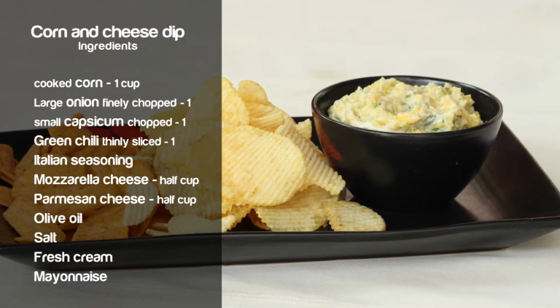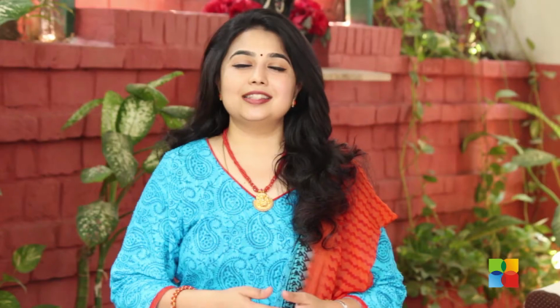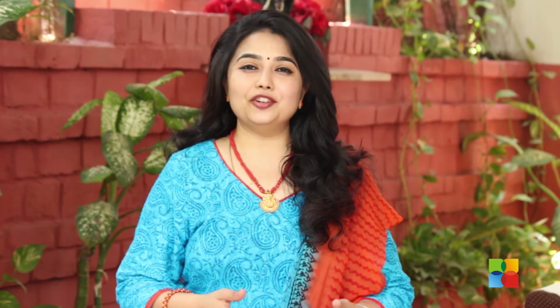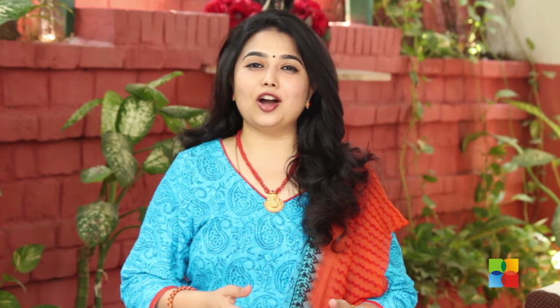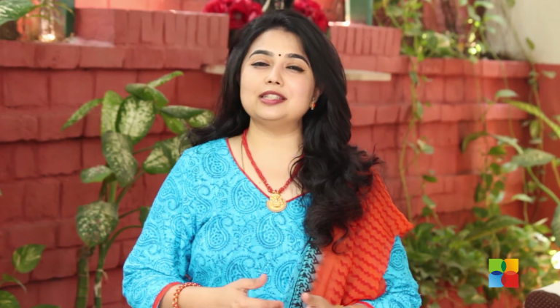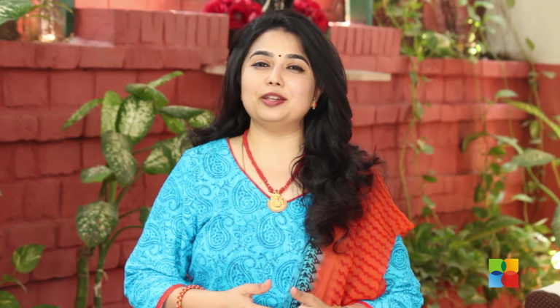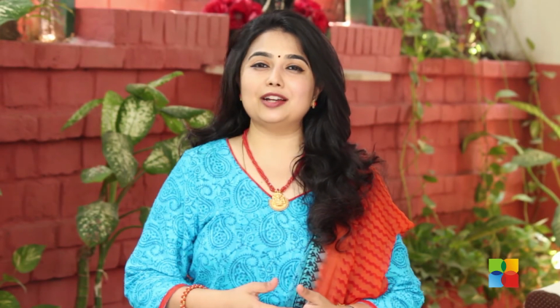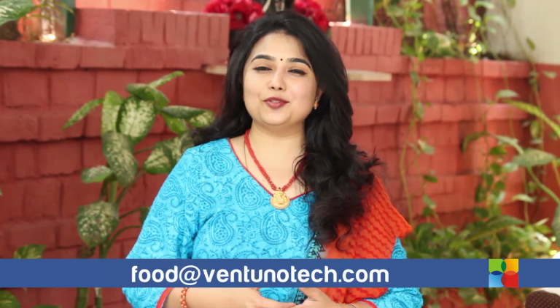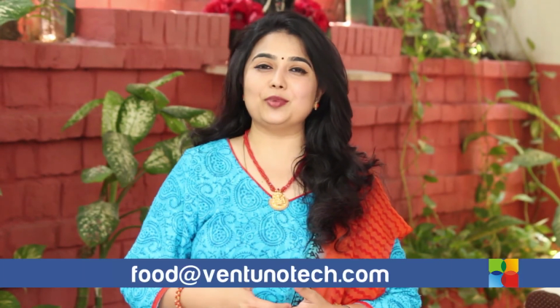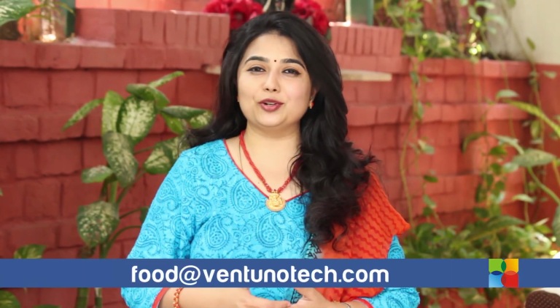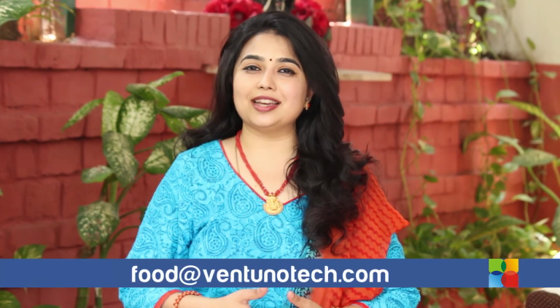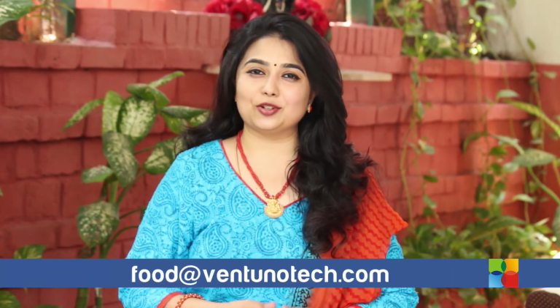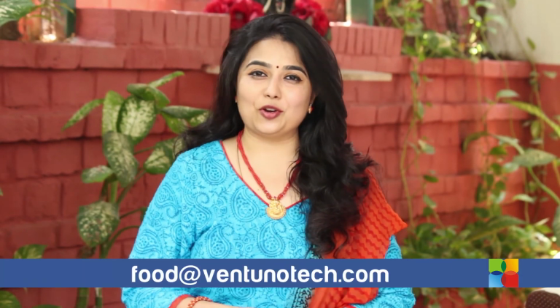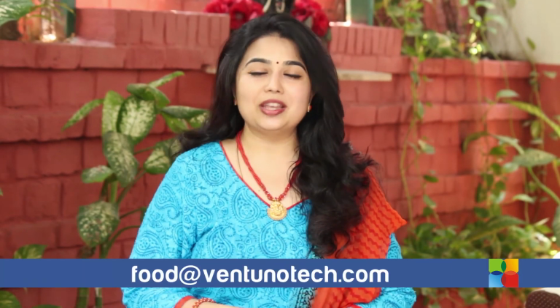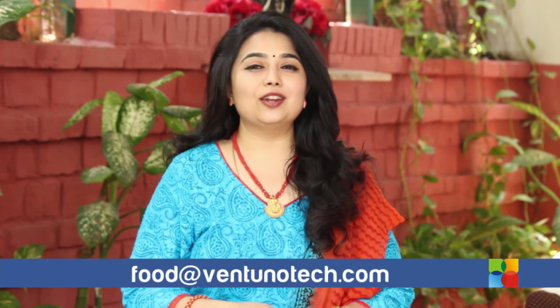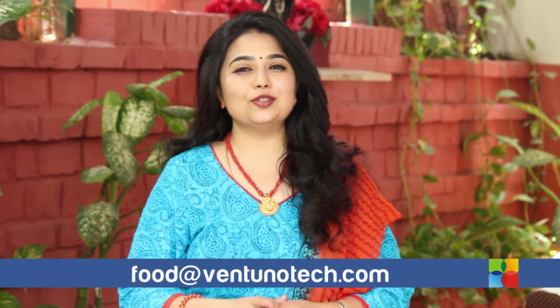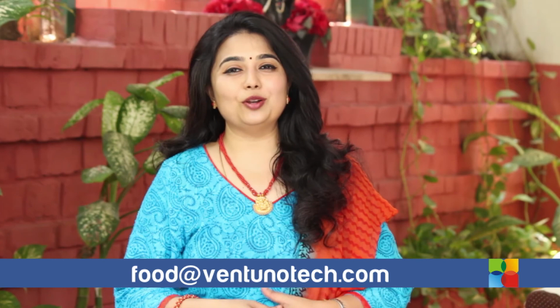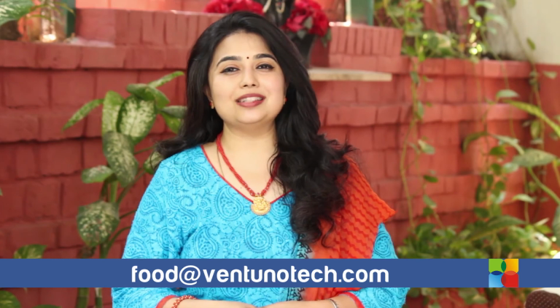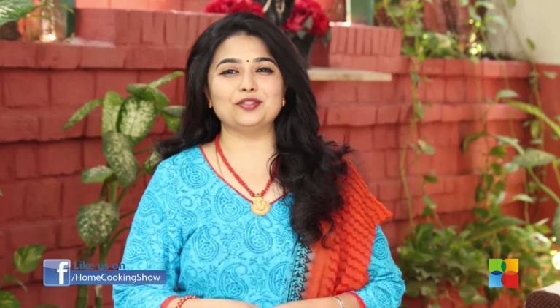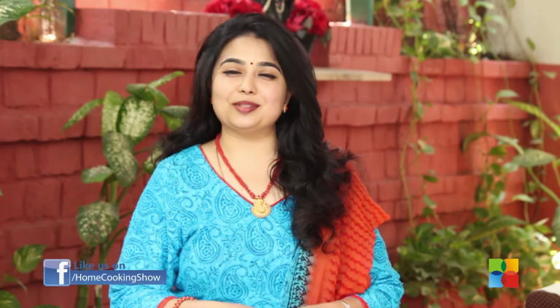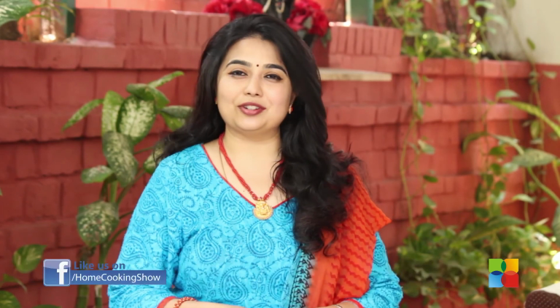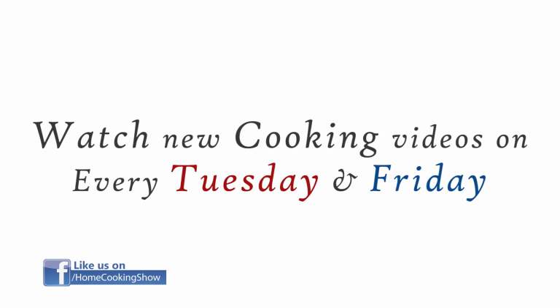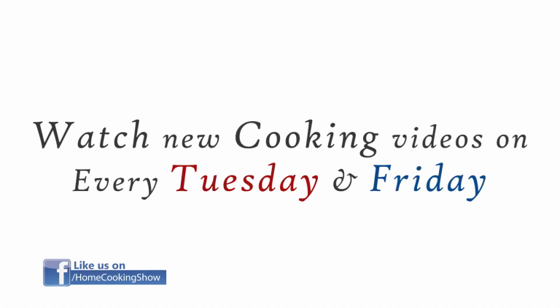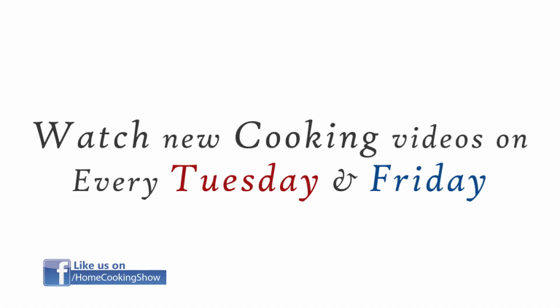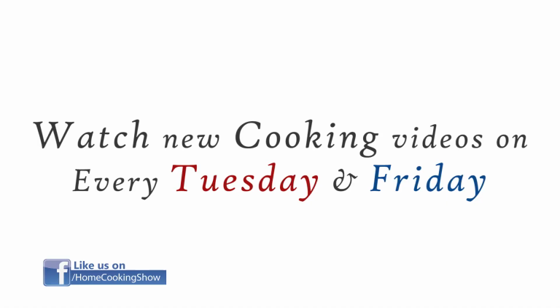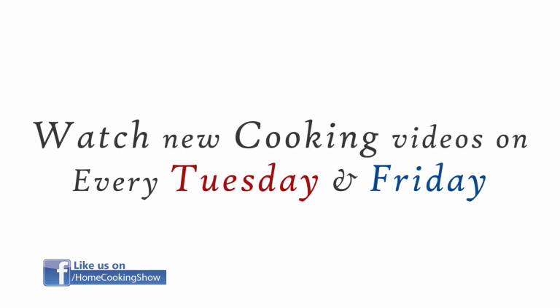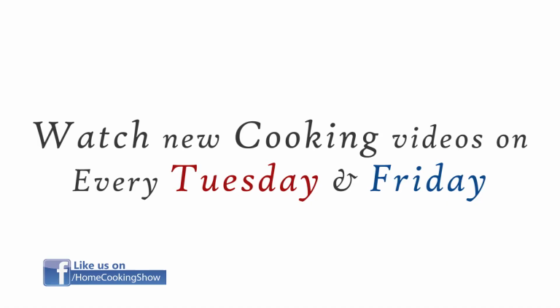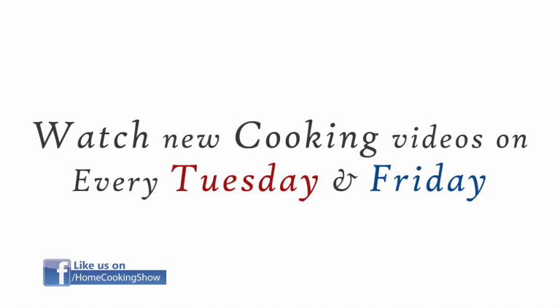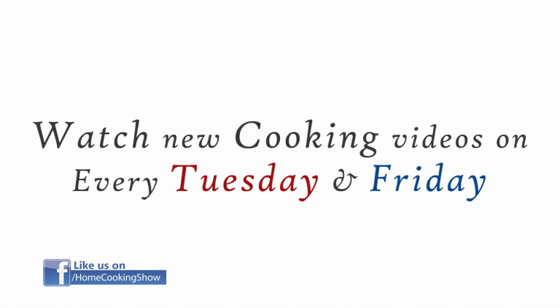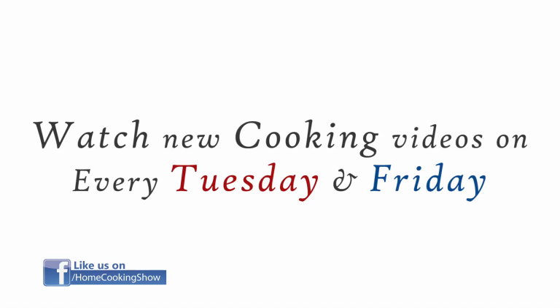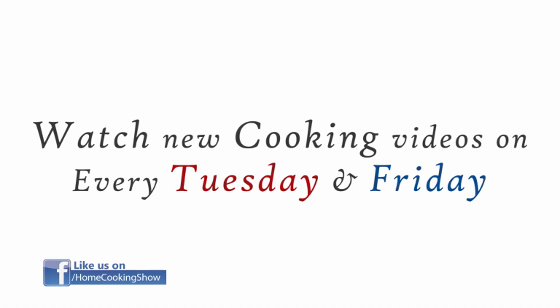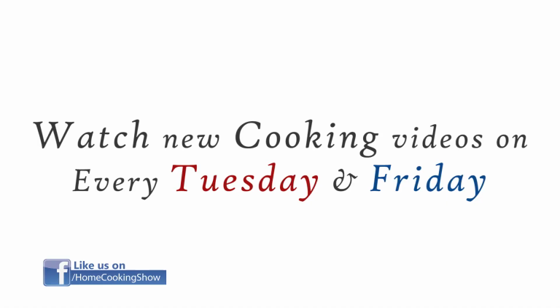Send in your comments and feedback to food at wentanotex.com, and also follow us on Facebook. We'll see you next time. Bye!